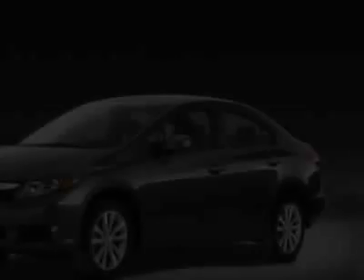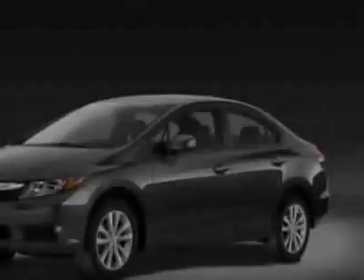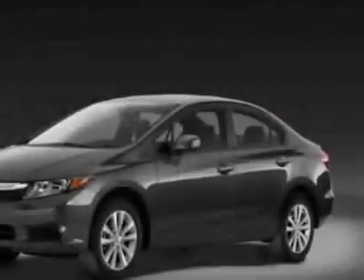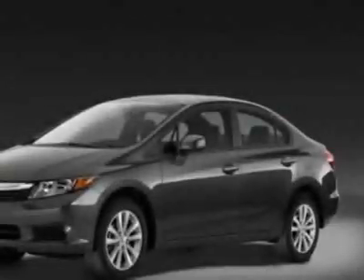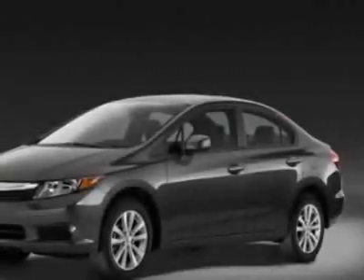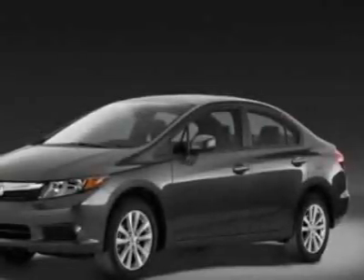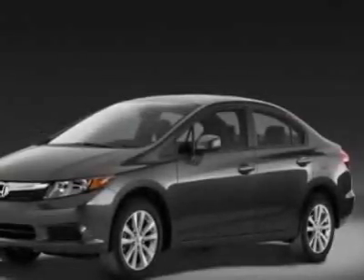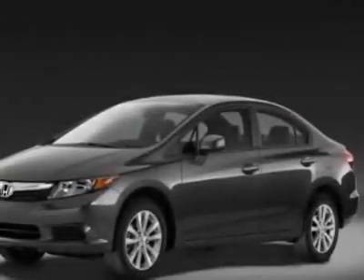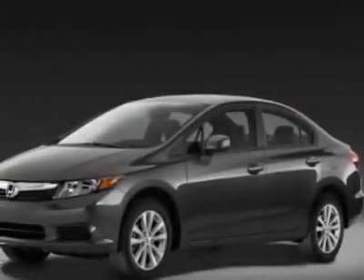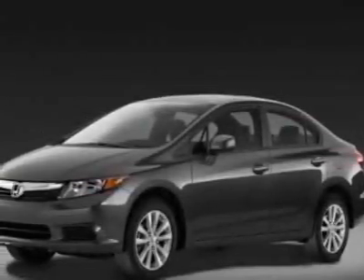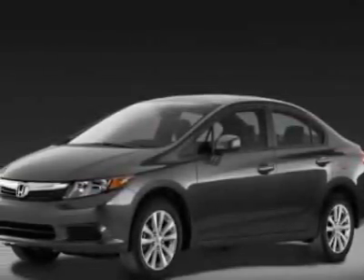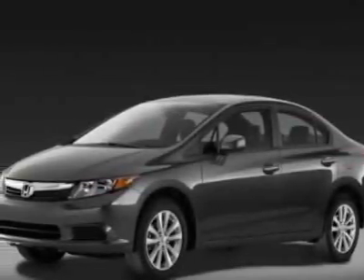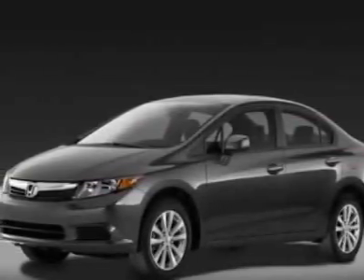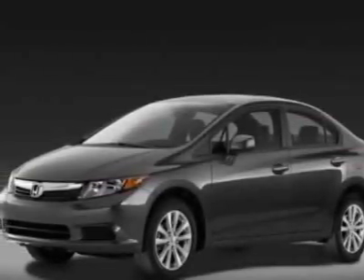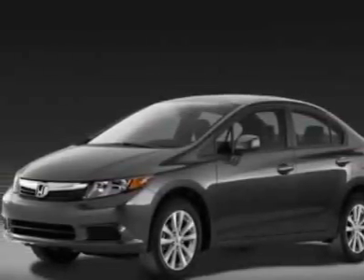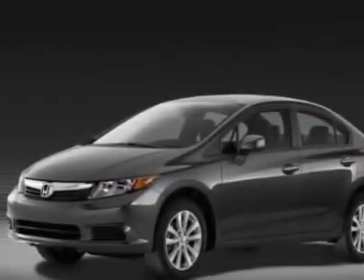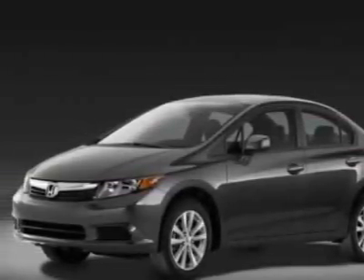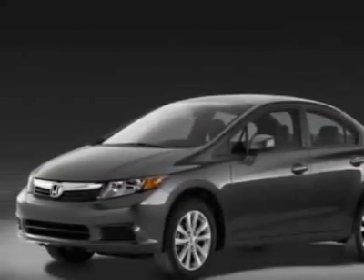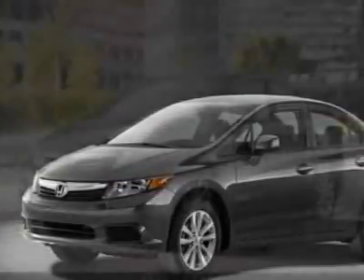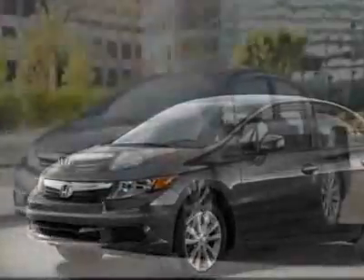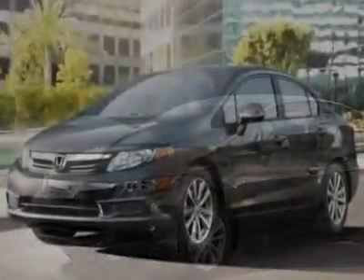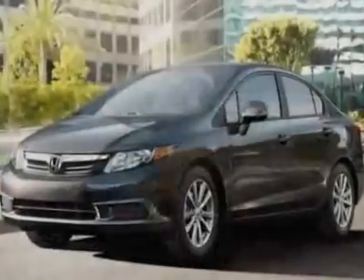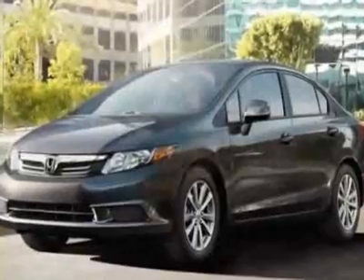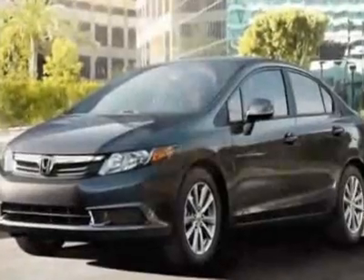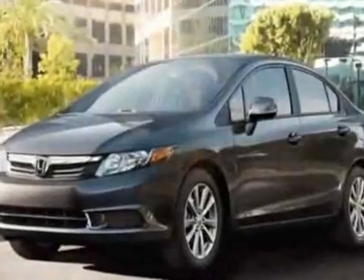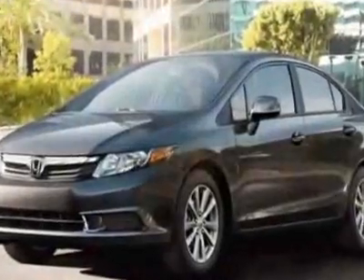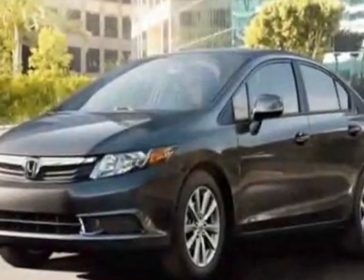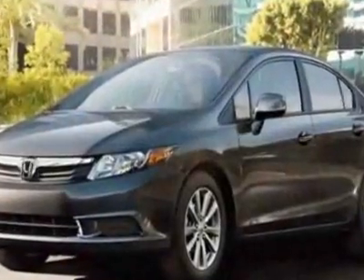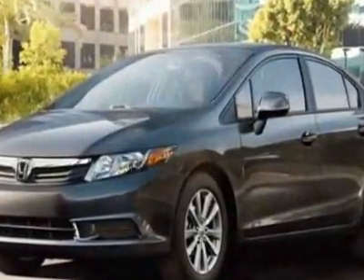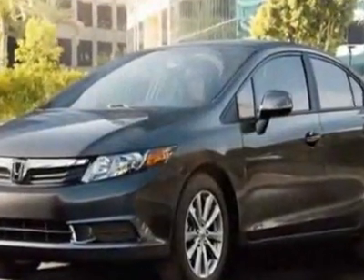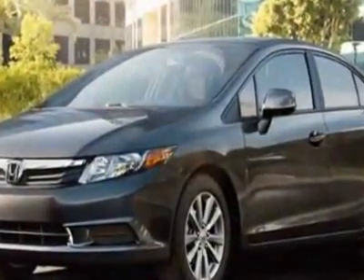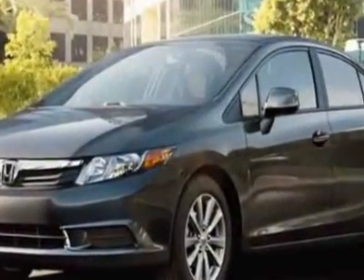Check out this new 2012 Honda Civic. For your protection, this vehicle has a full factory warranty.